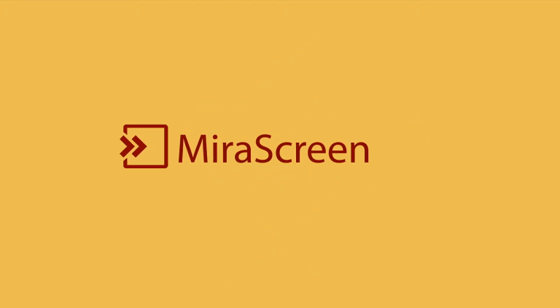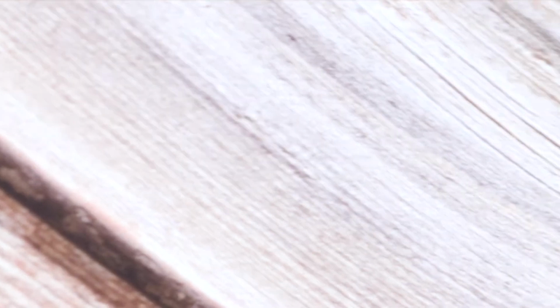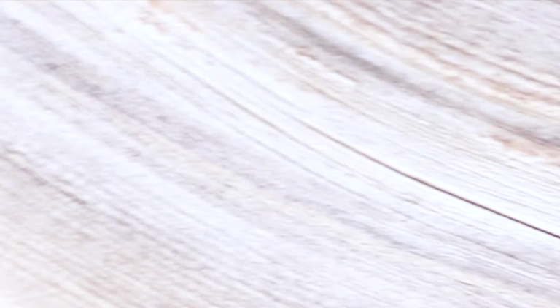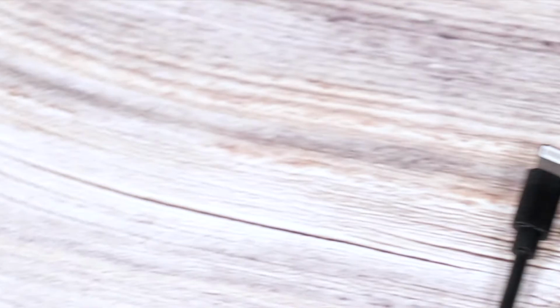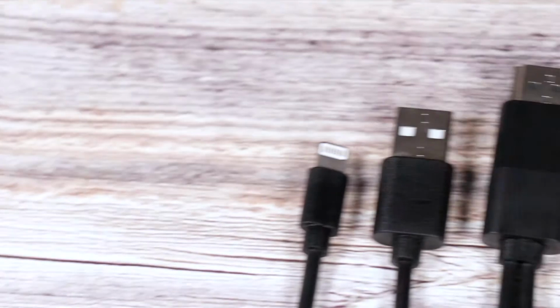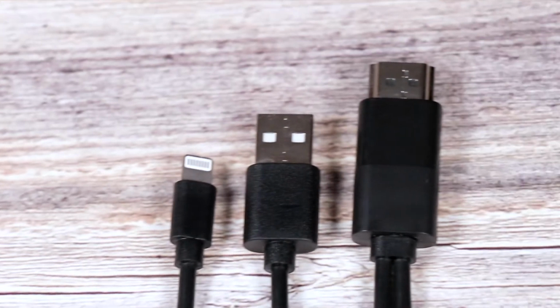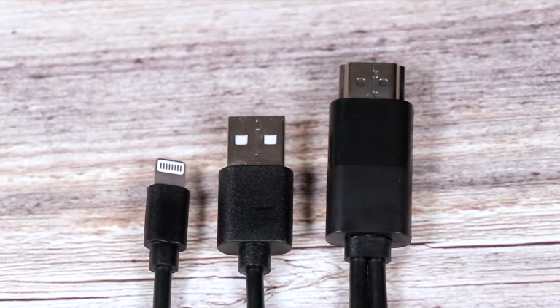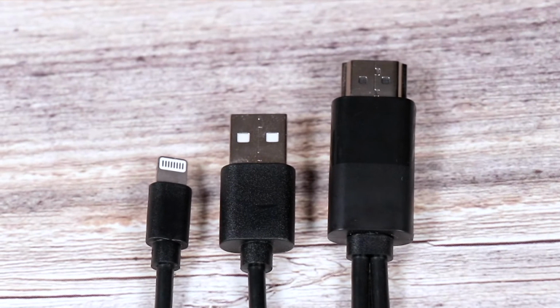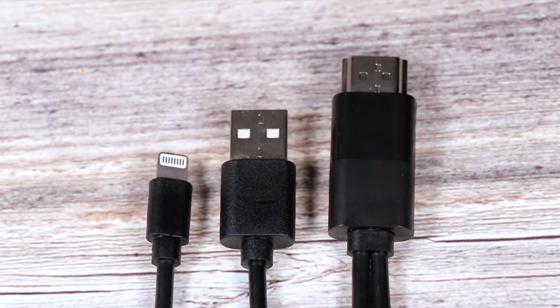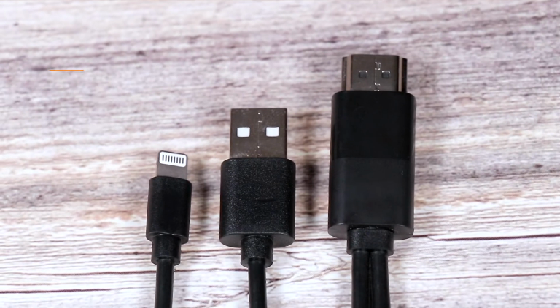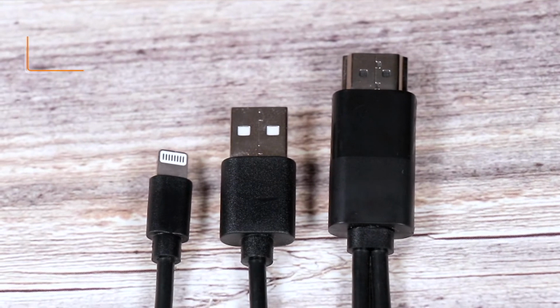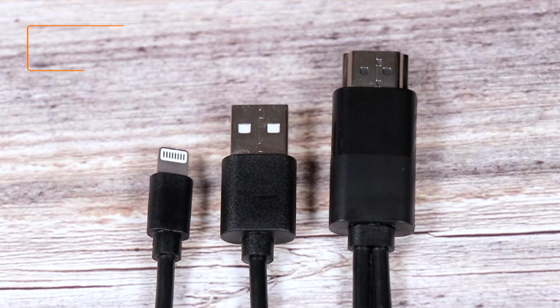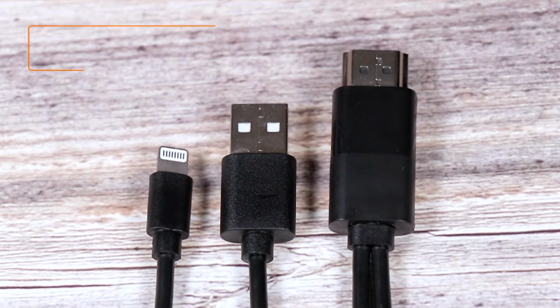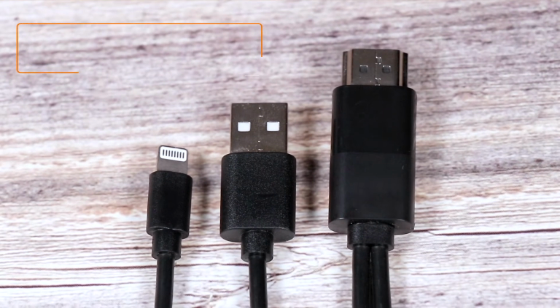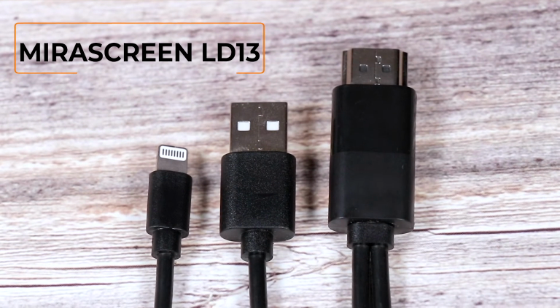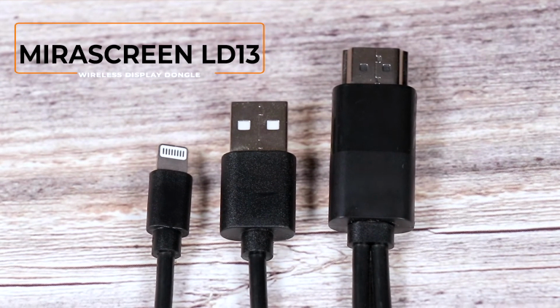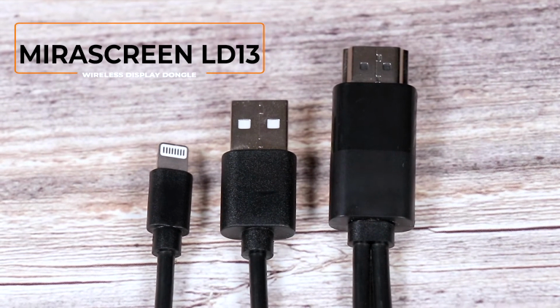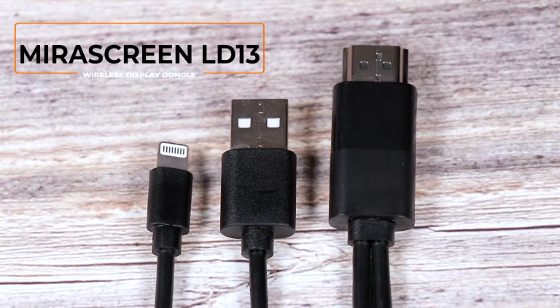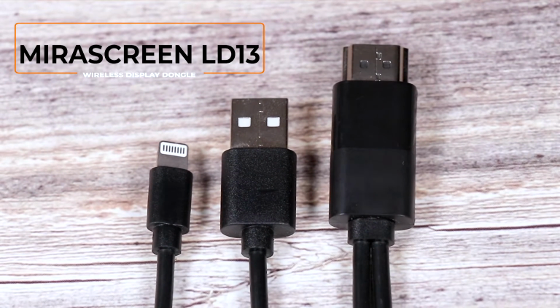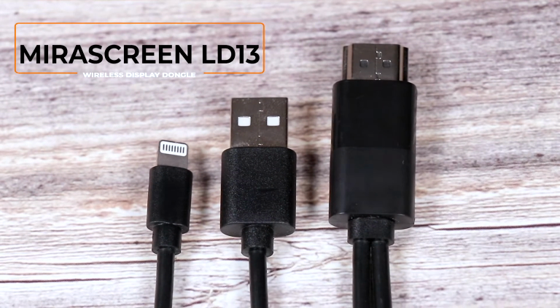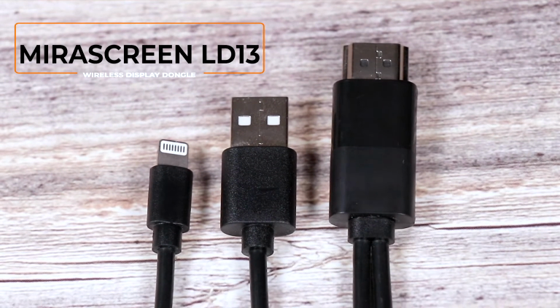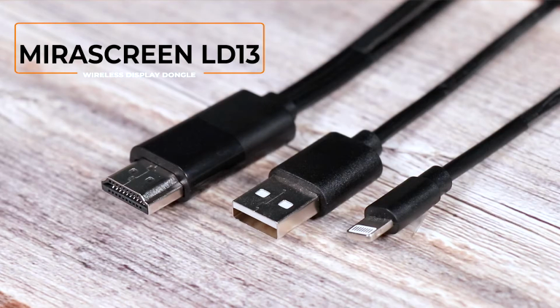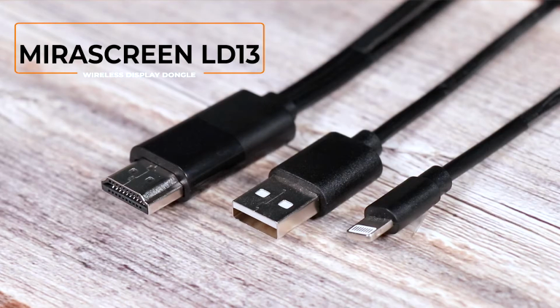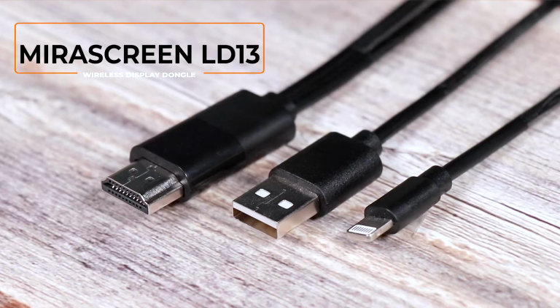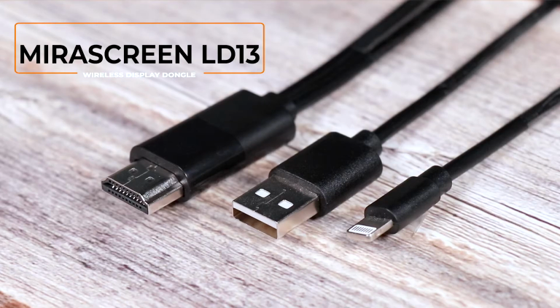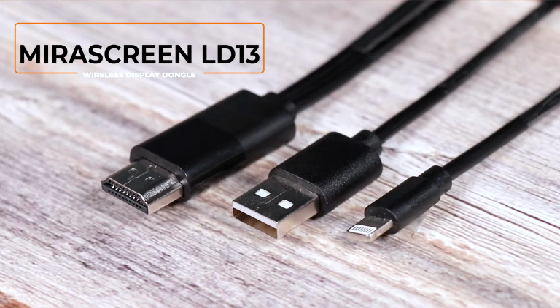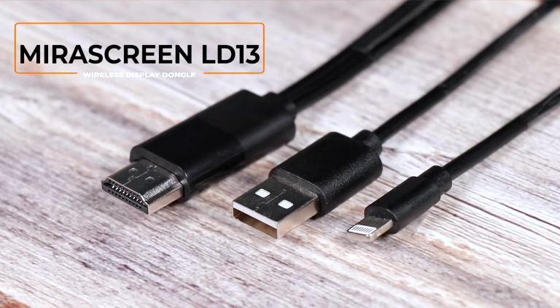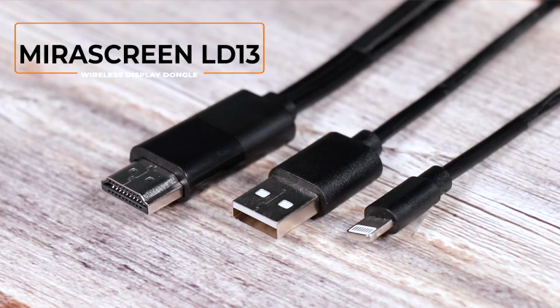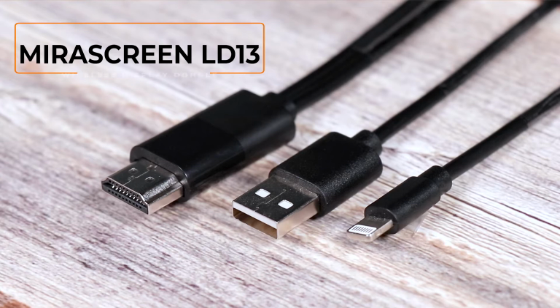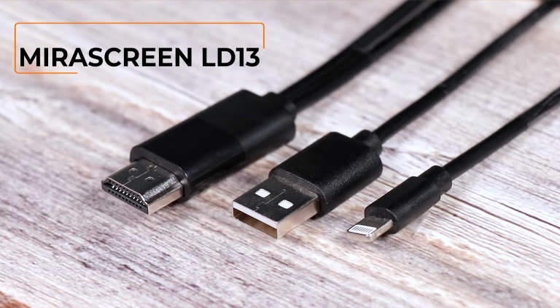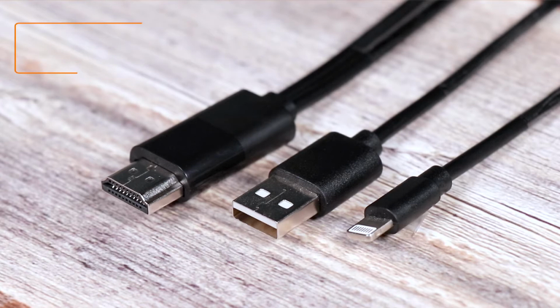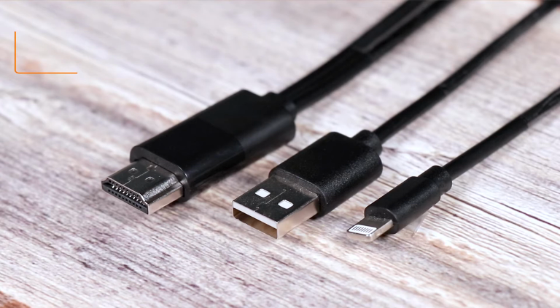Hi, today we are going to introduce a new mobile phone AV adapter cable, mirror screen LD13.